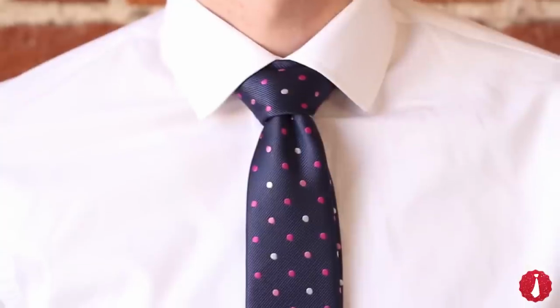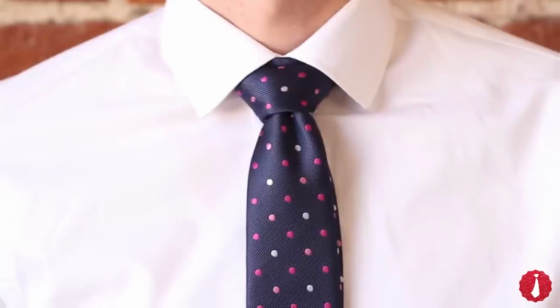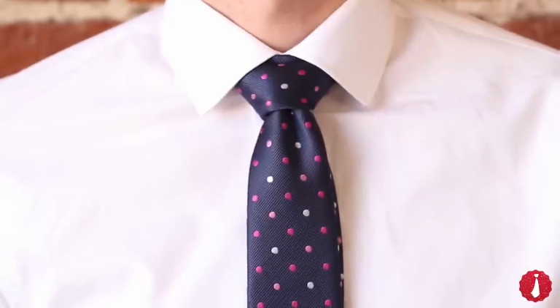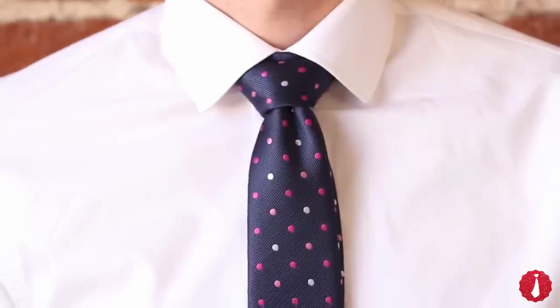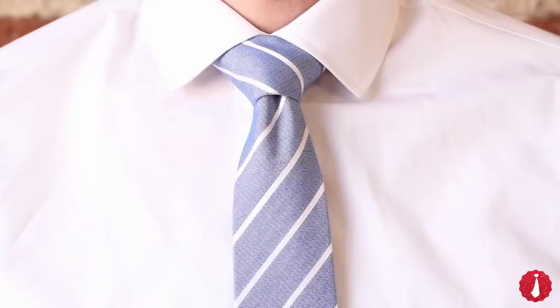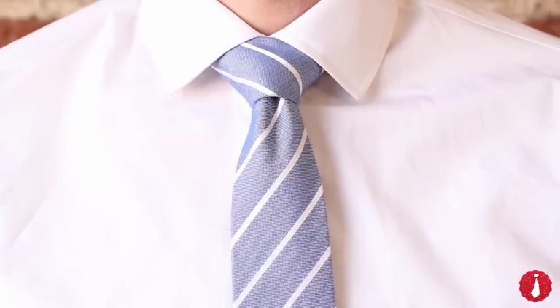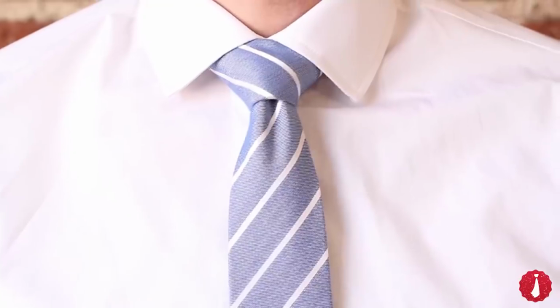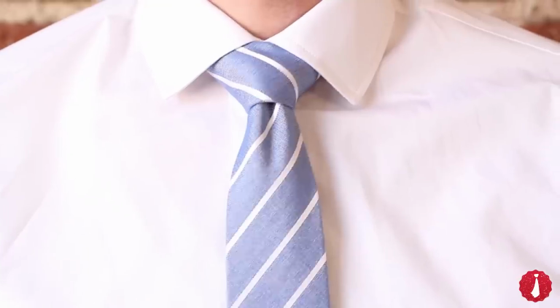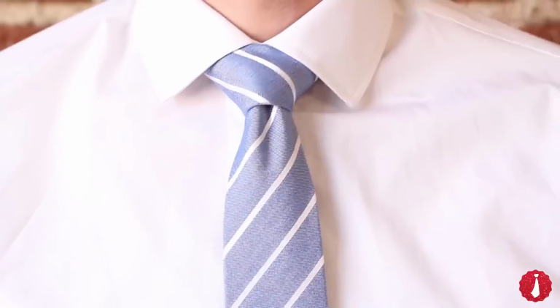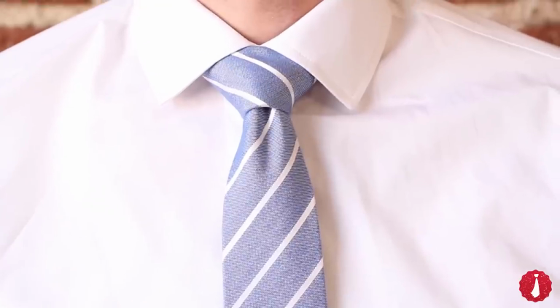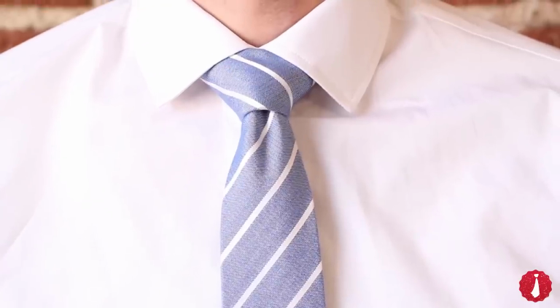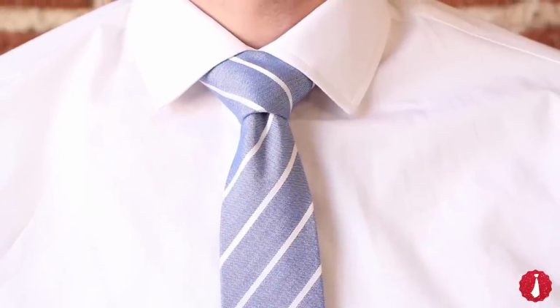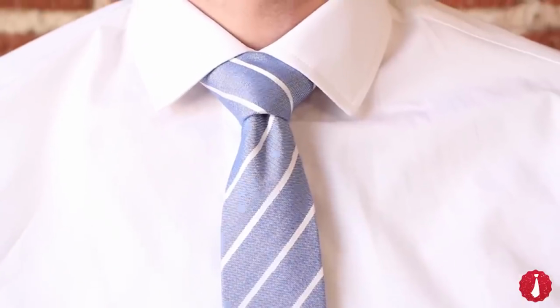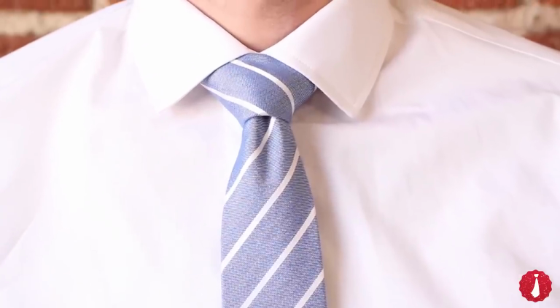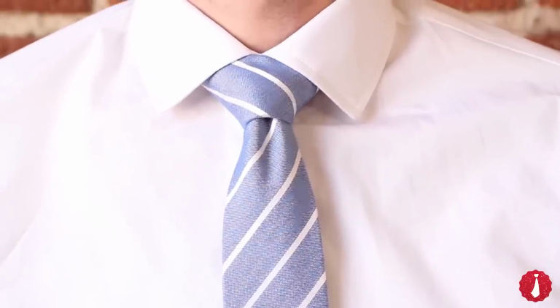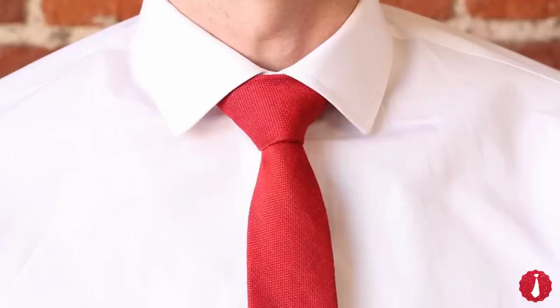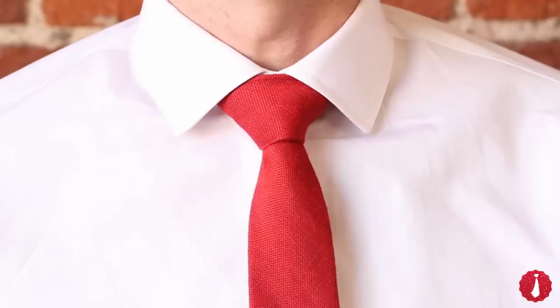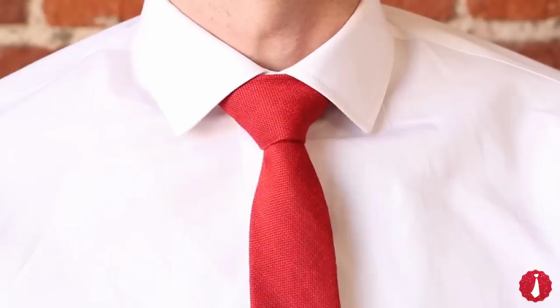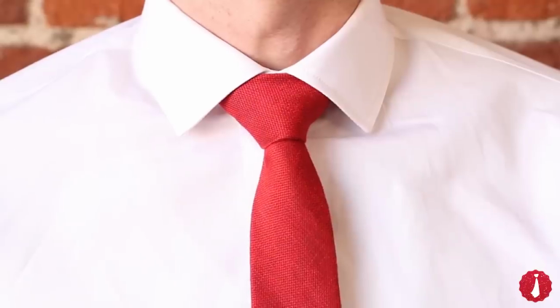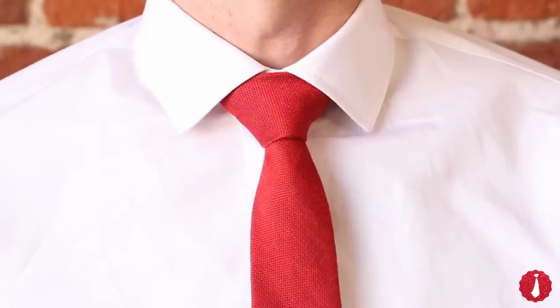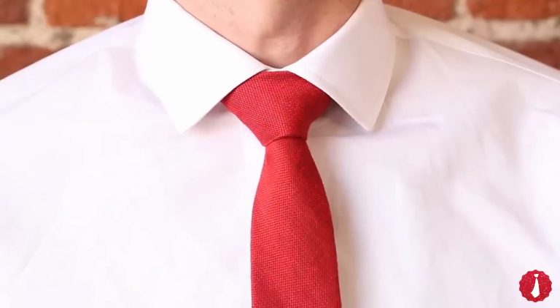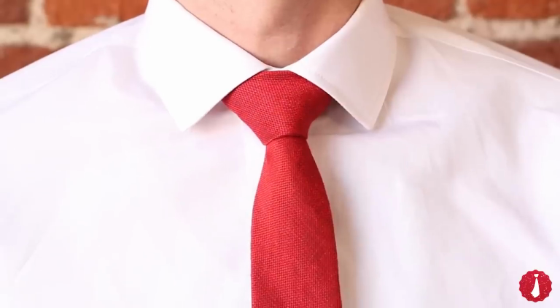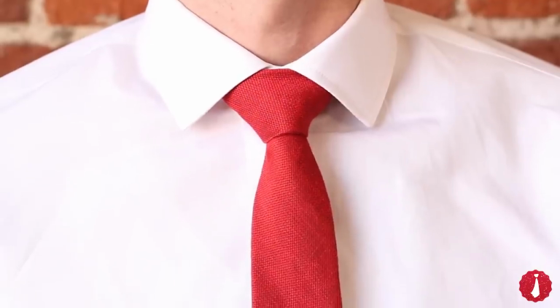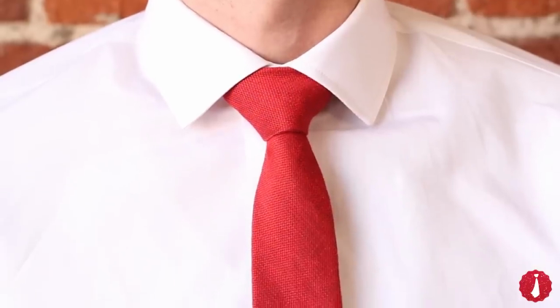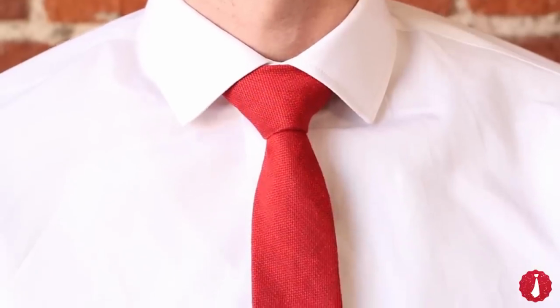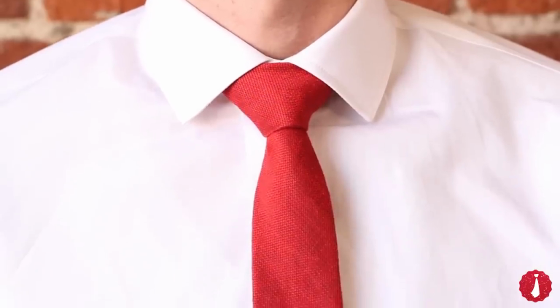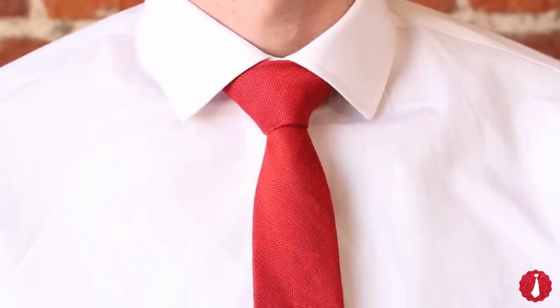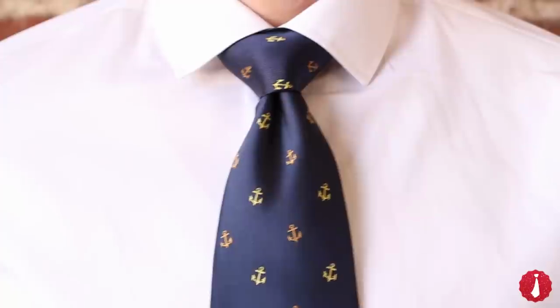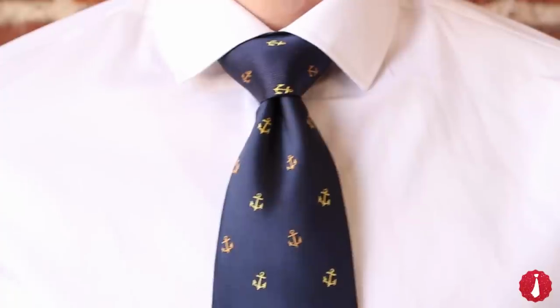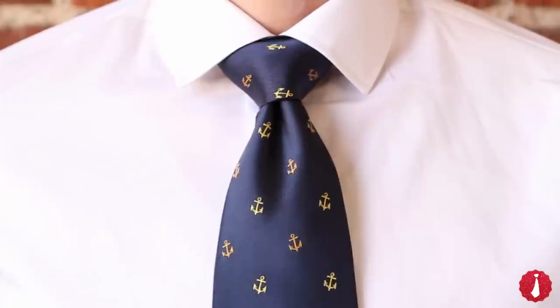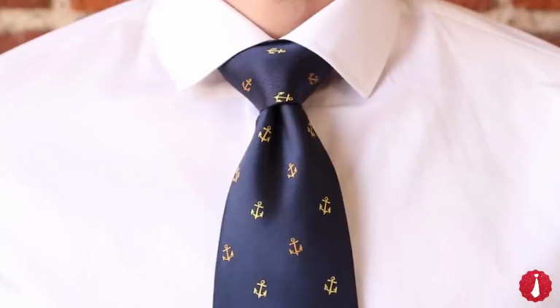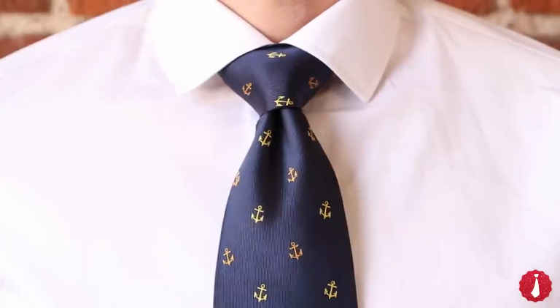The Windsor knot is classic and bold. And if you're a fan of symmetry, this is the knot for you.